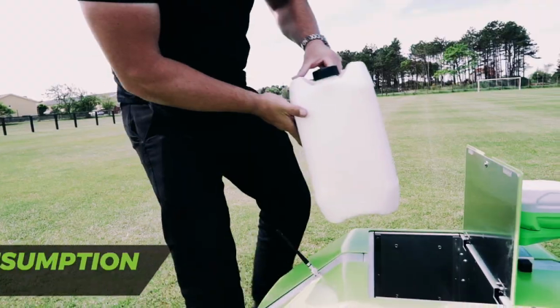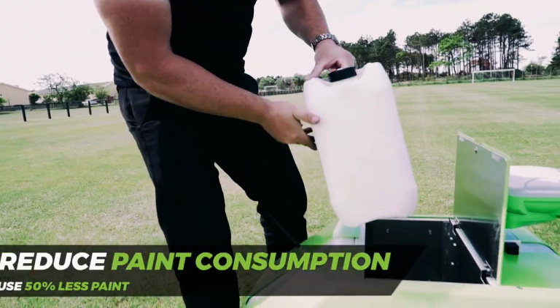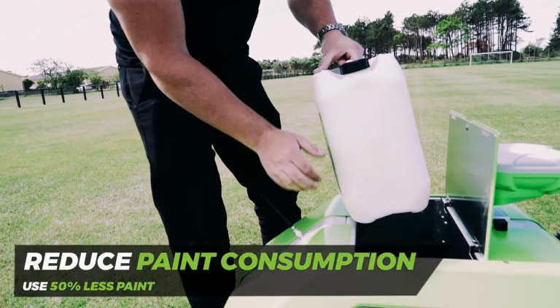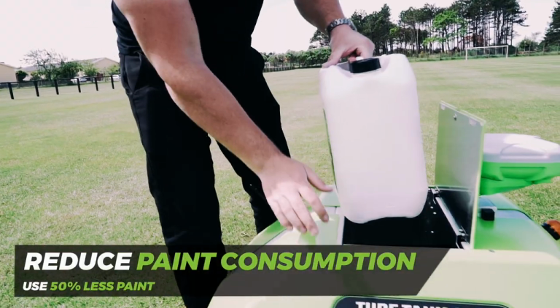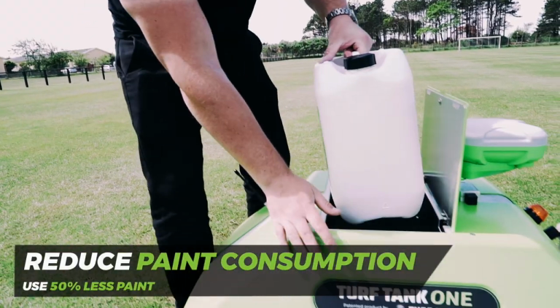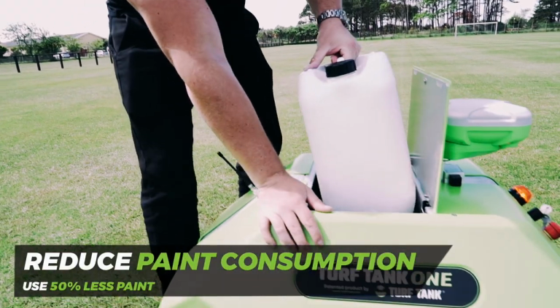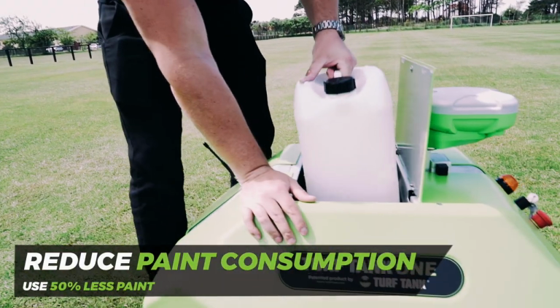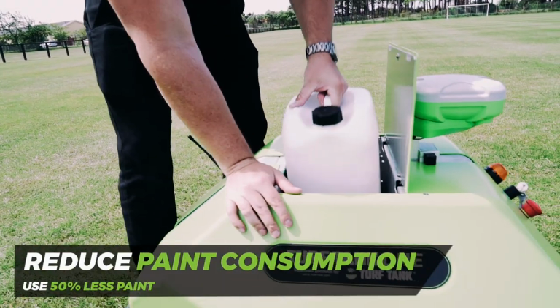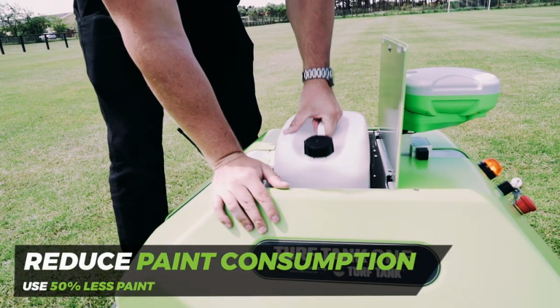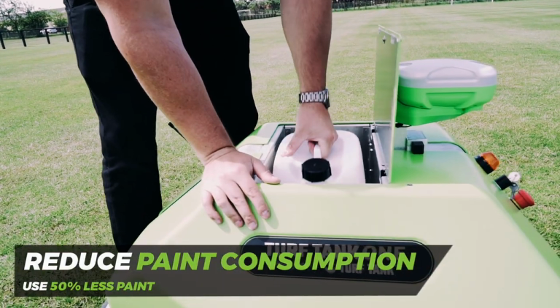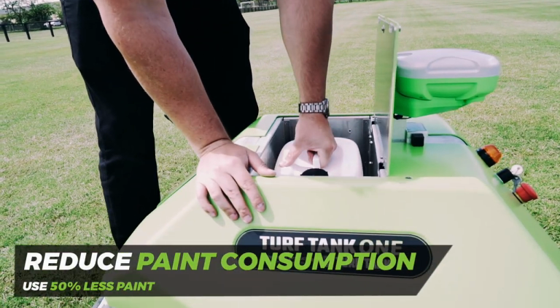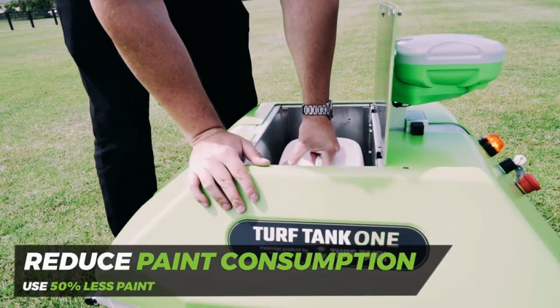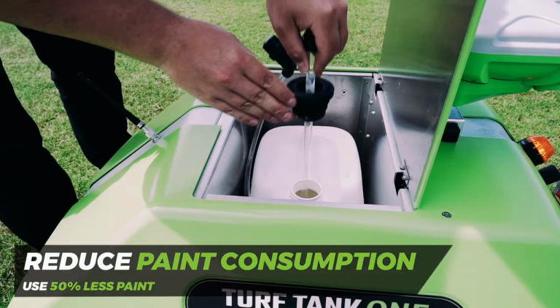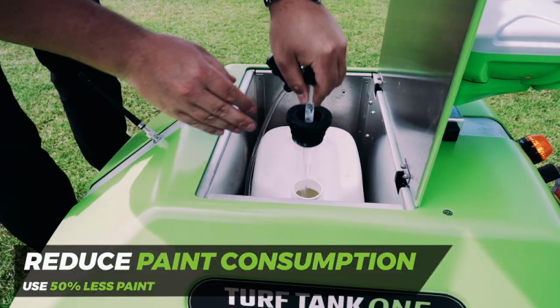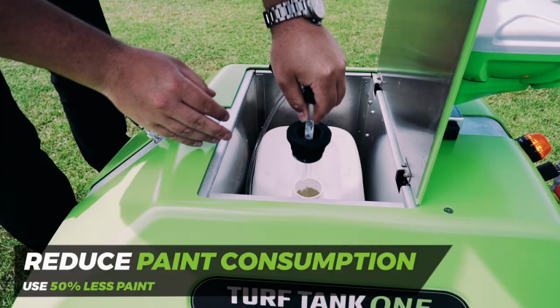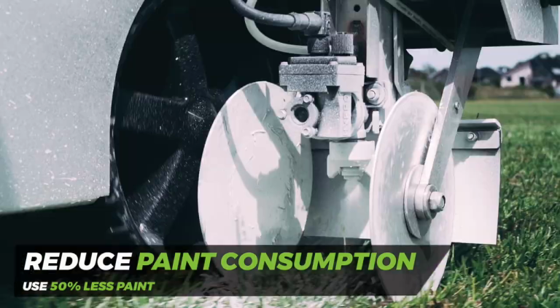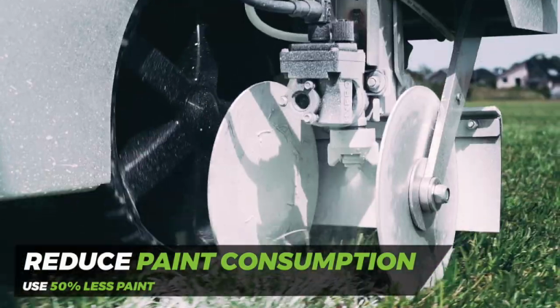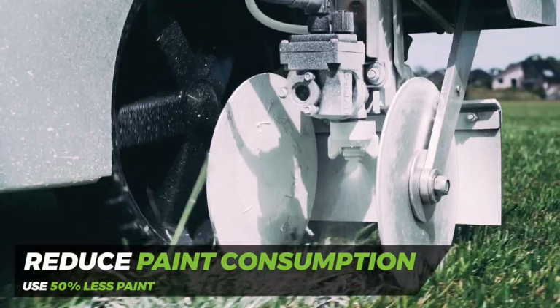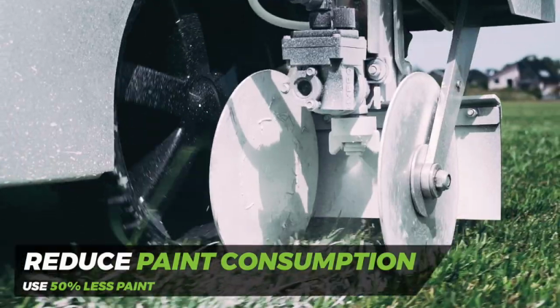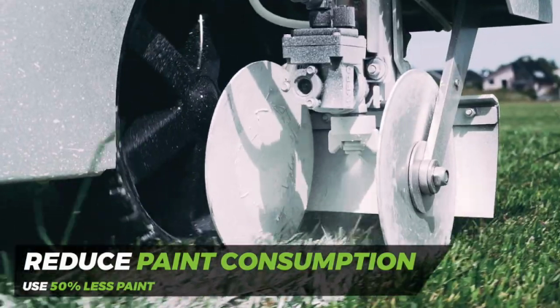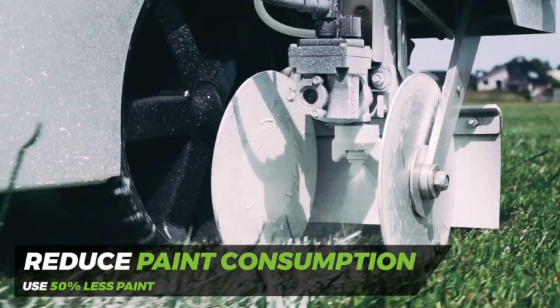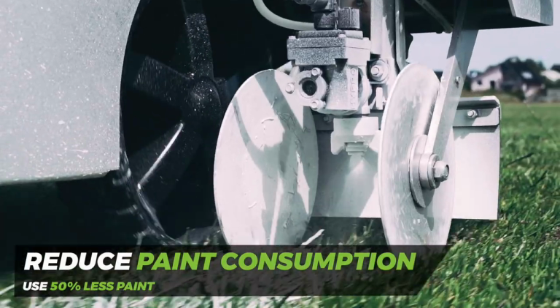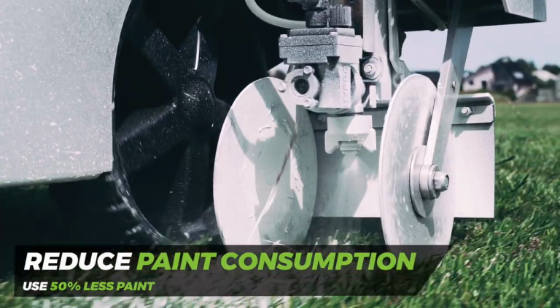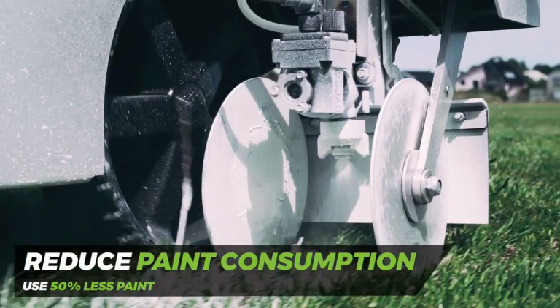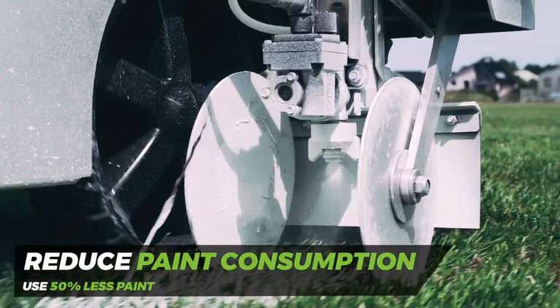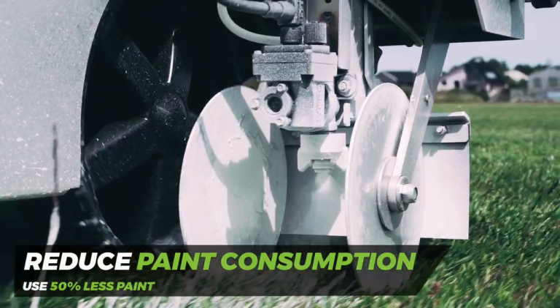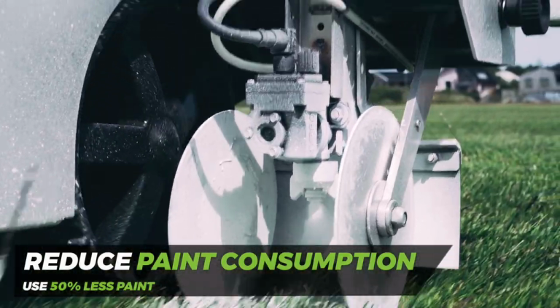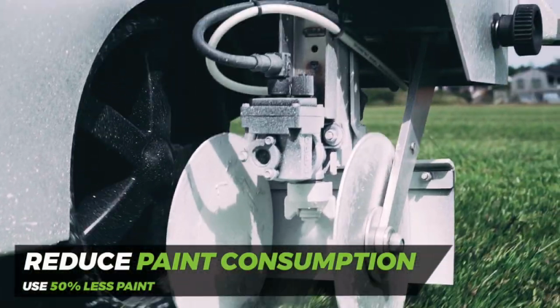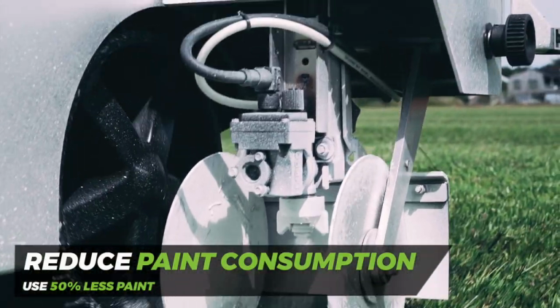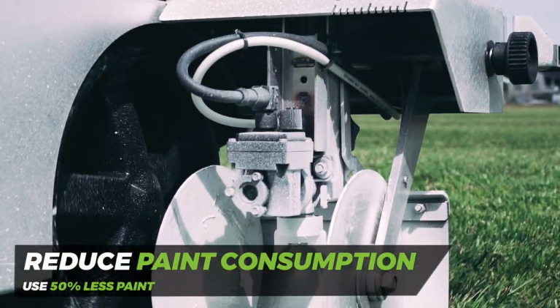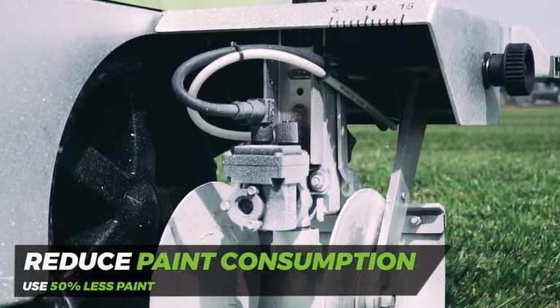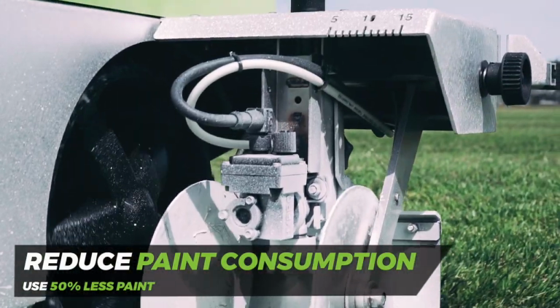Turf Tank 1 is equipped with a low pressure paint pump and nozzle system, which reduces your paint consumption by an average of 50% or more.